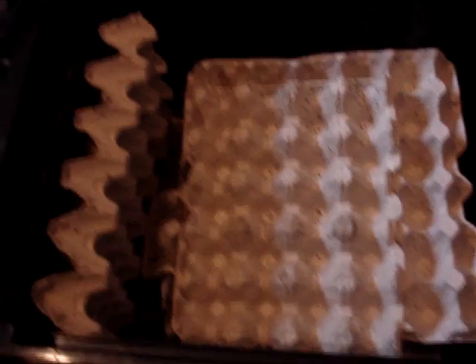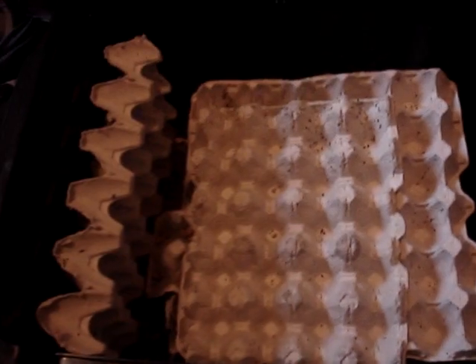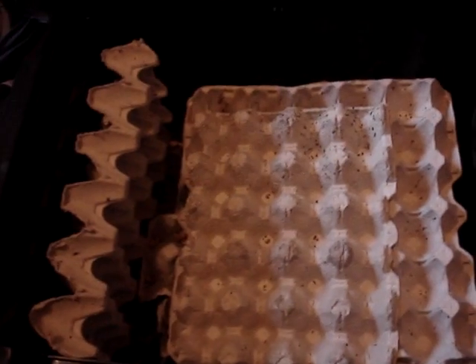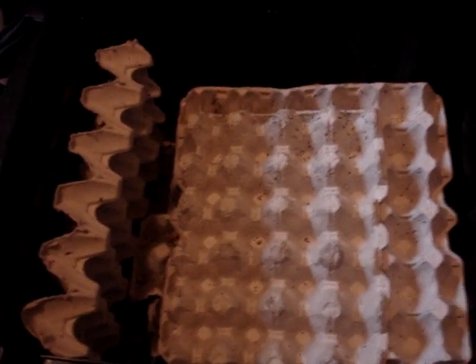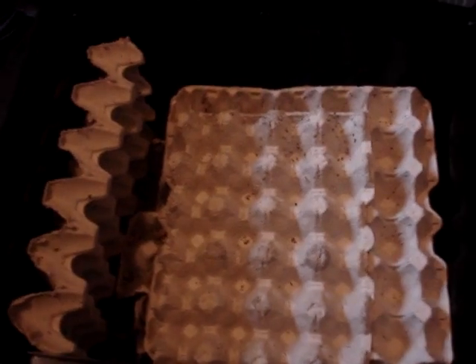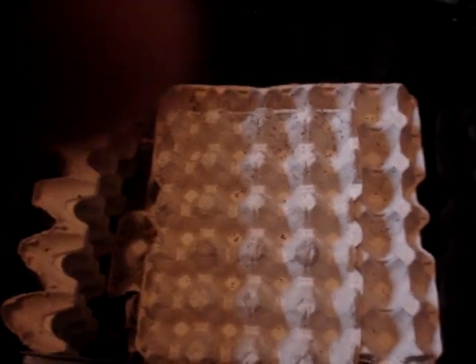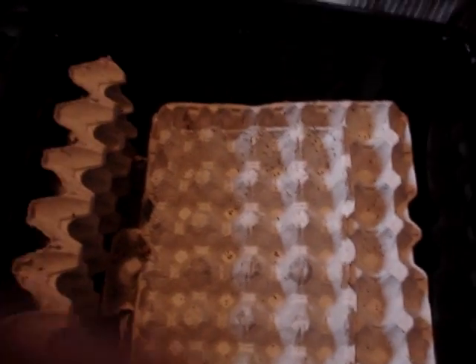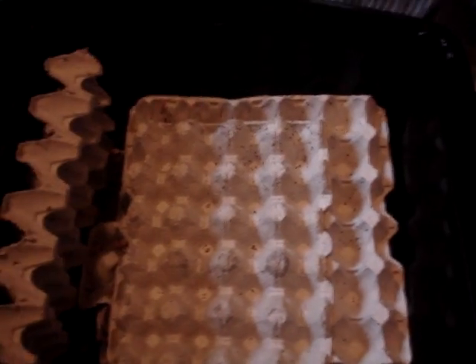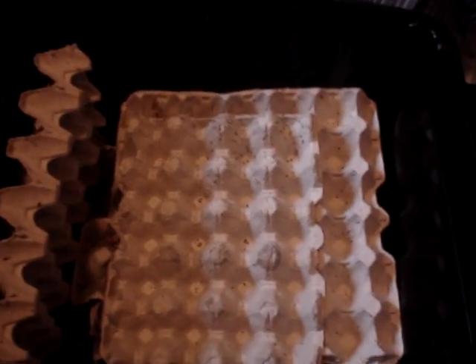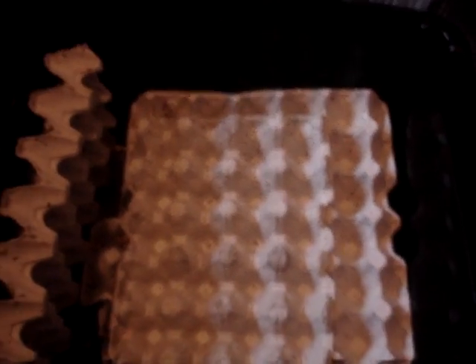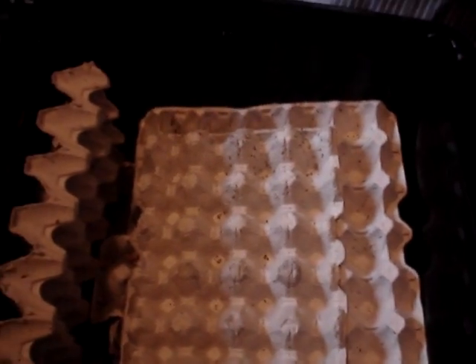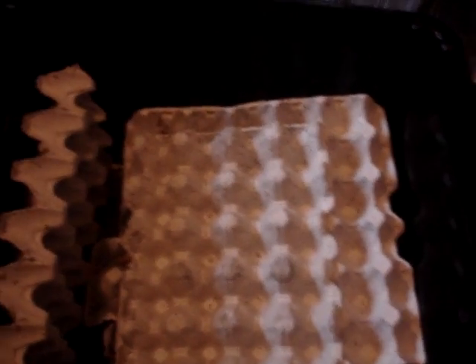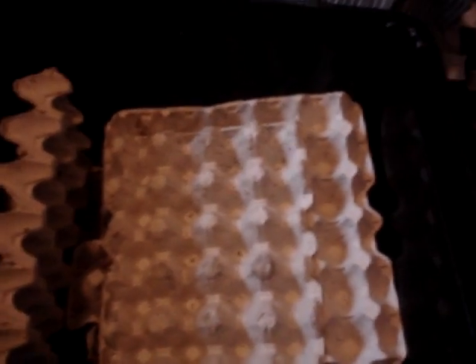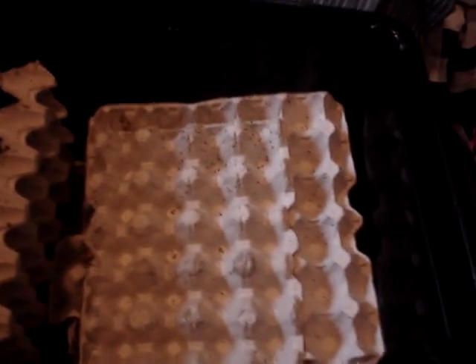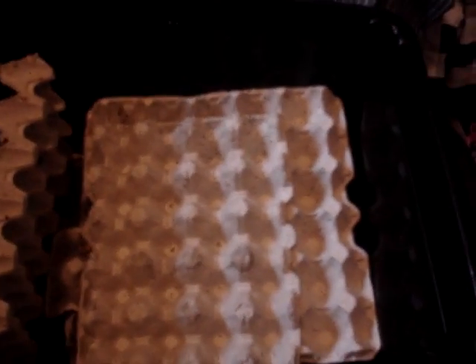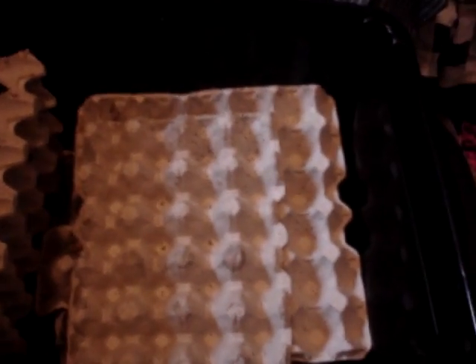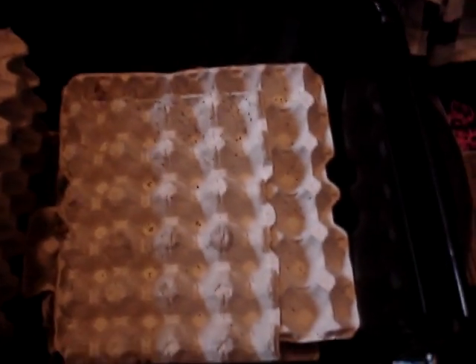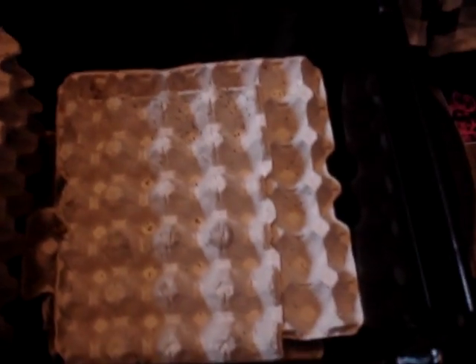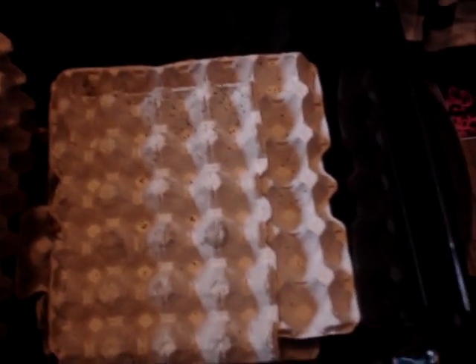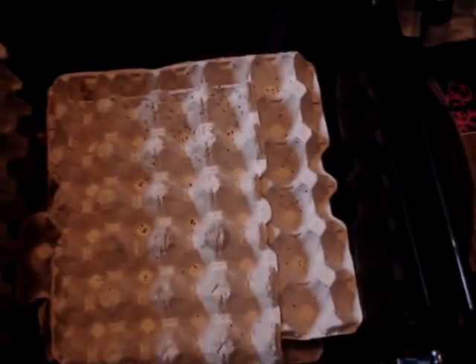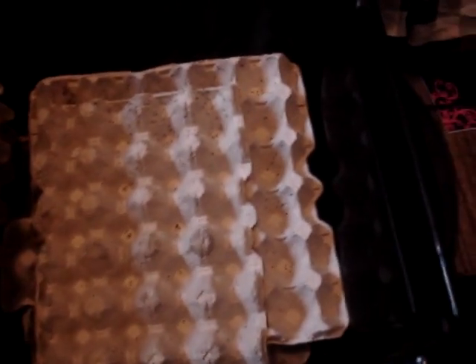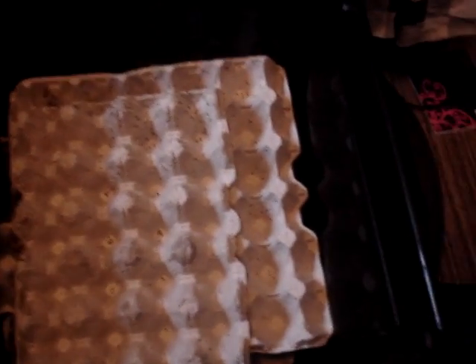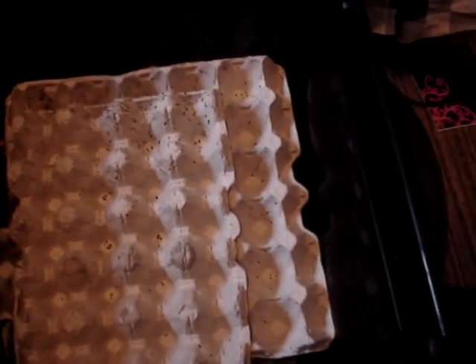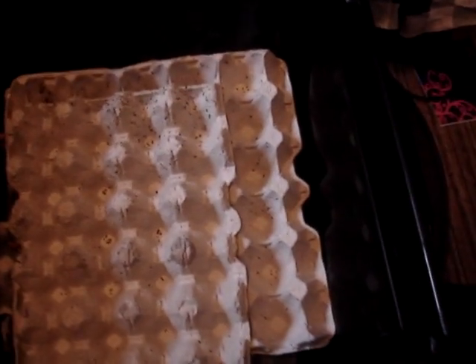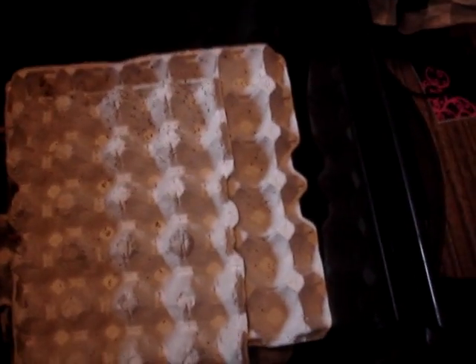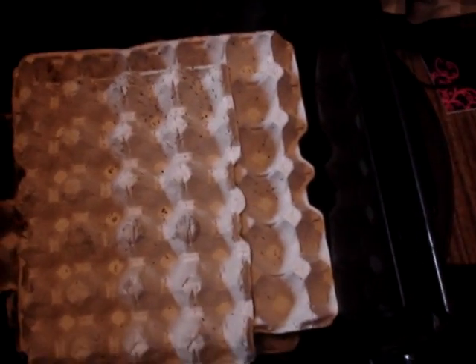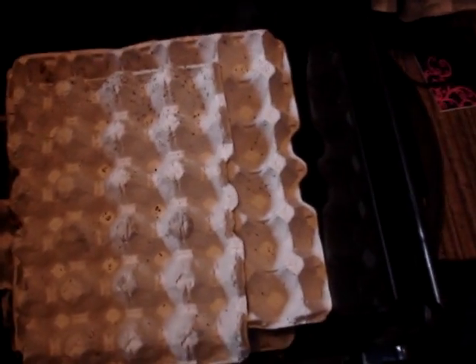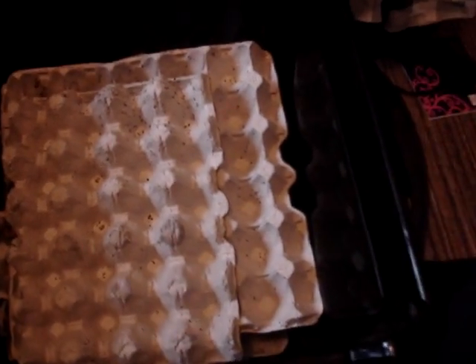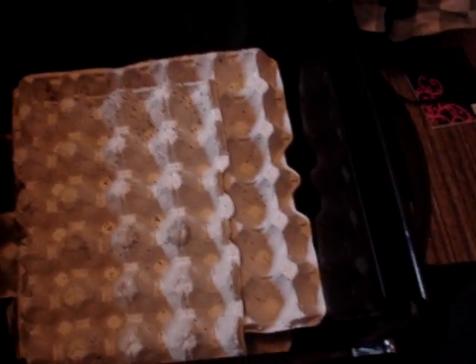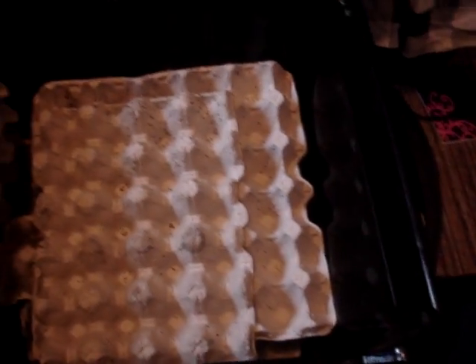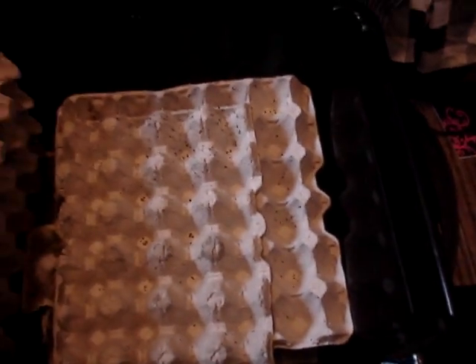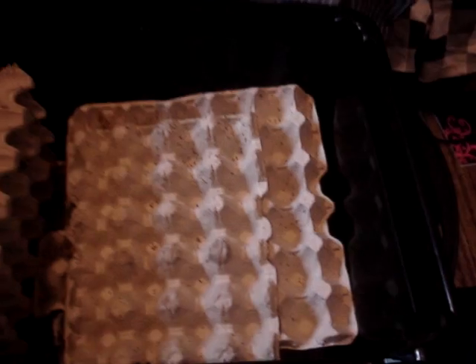Good morning, YouTube. As I said in my last video, I'd do an update on my dubio roaches, so here we go.